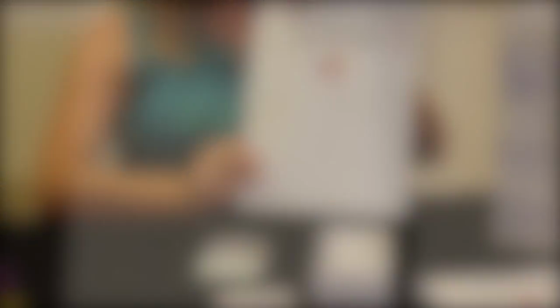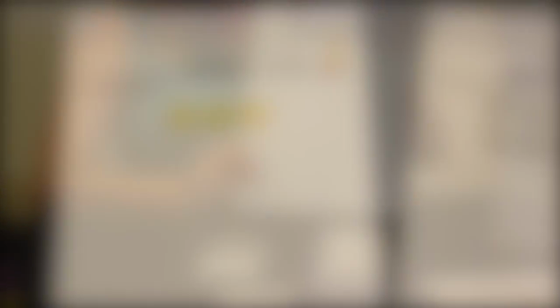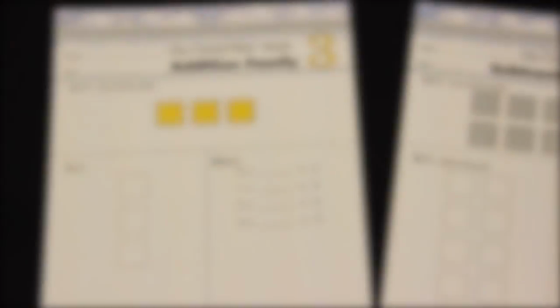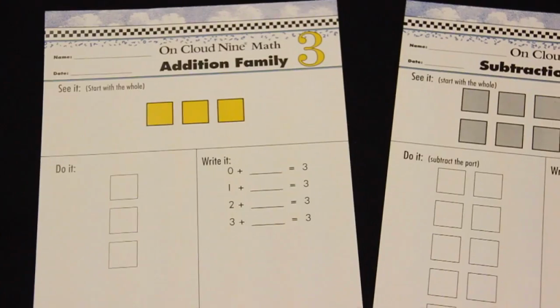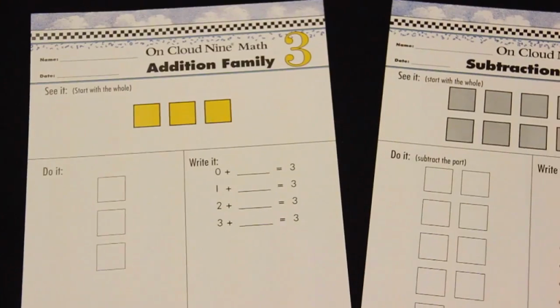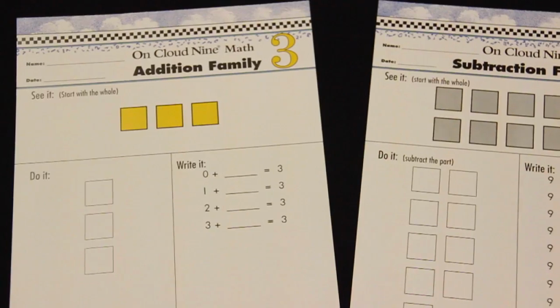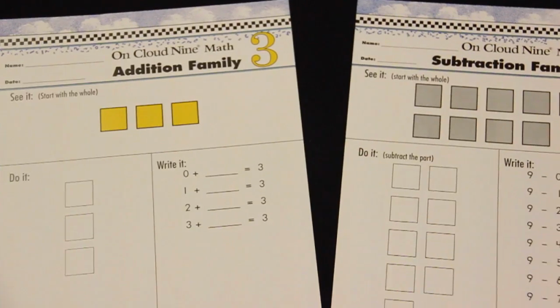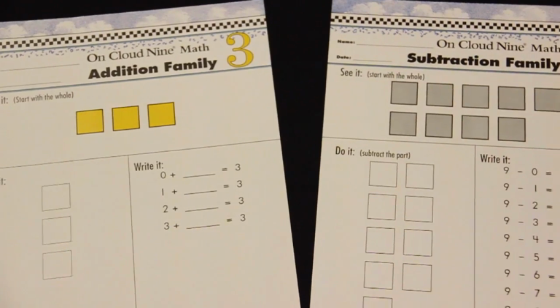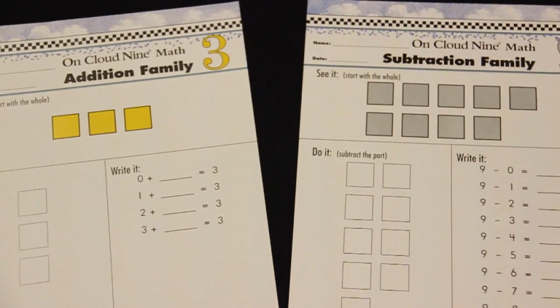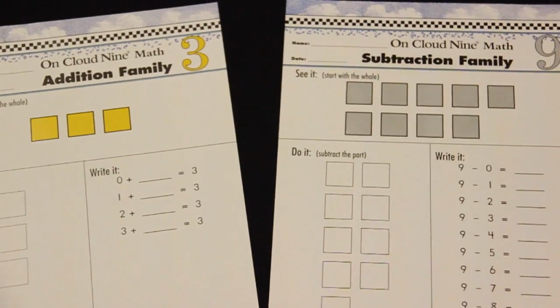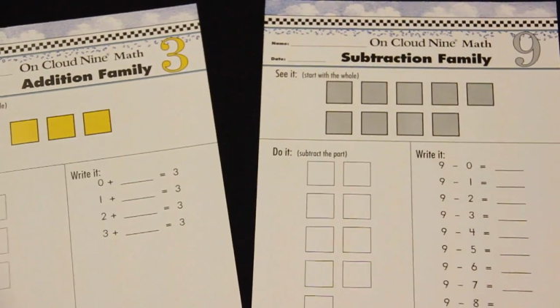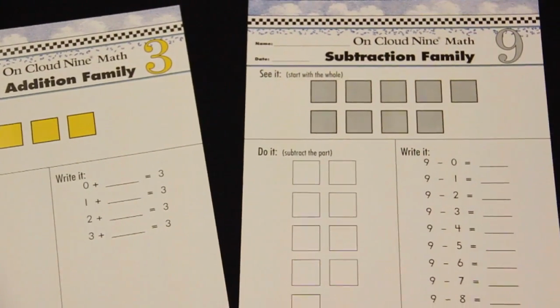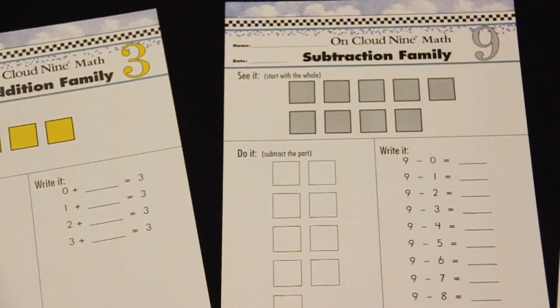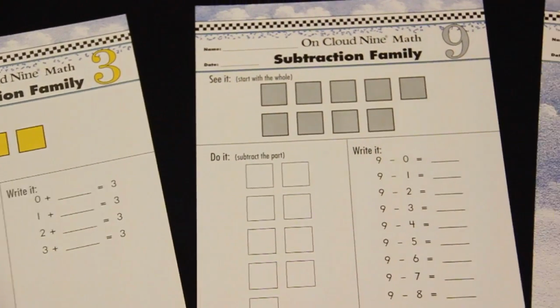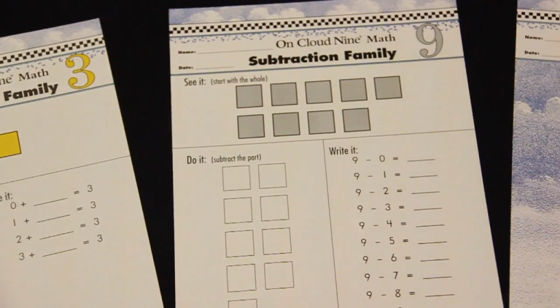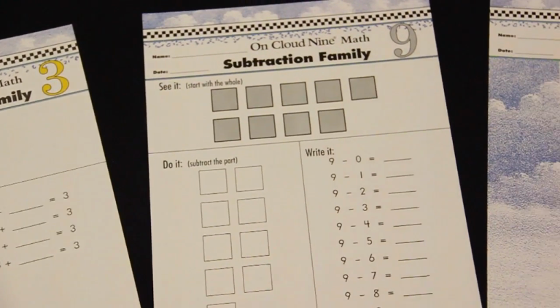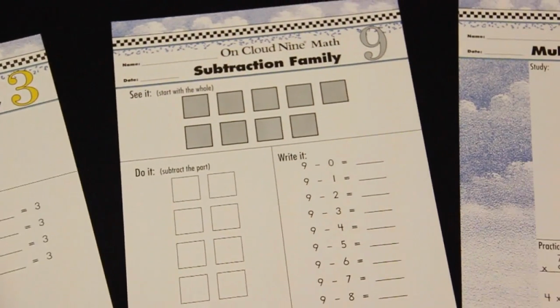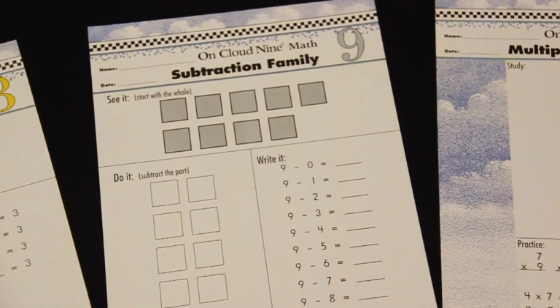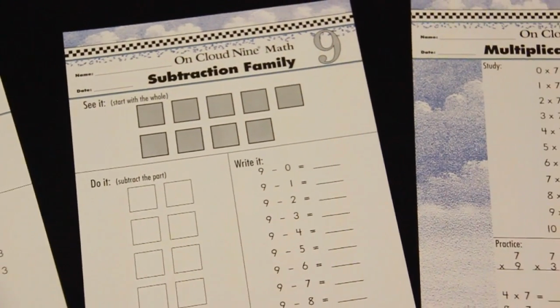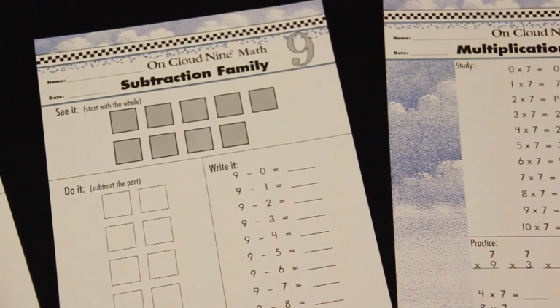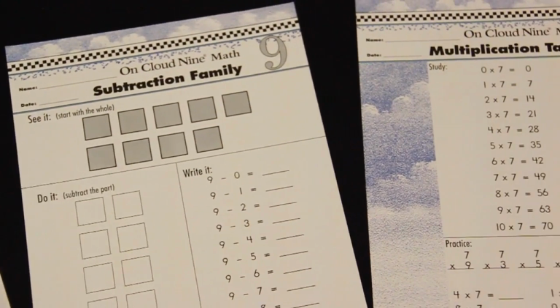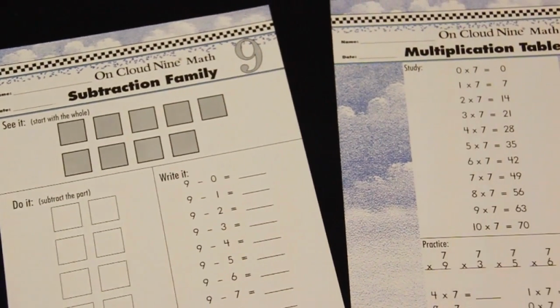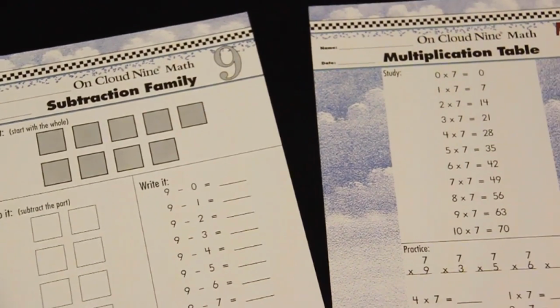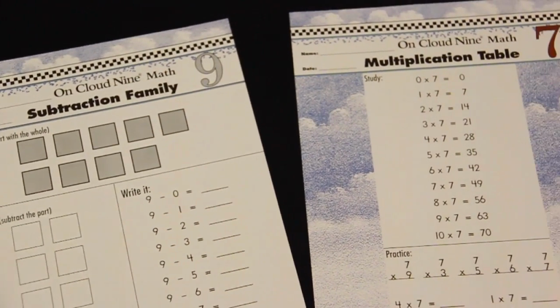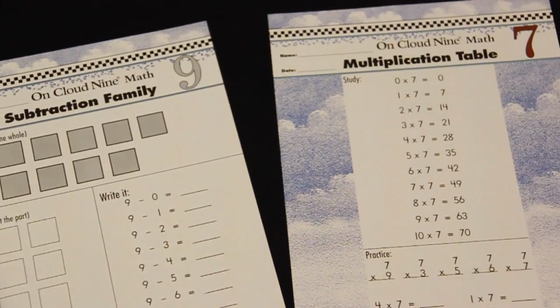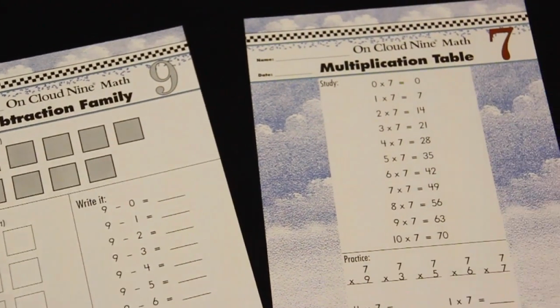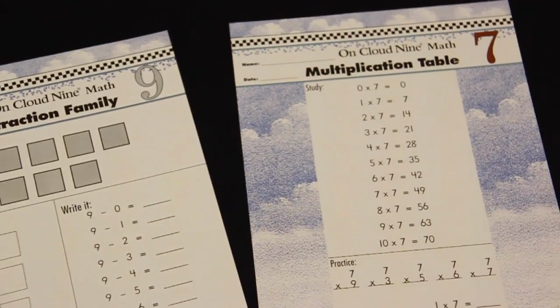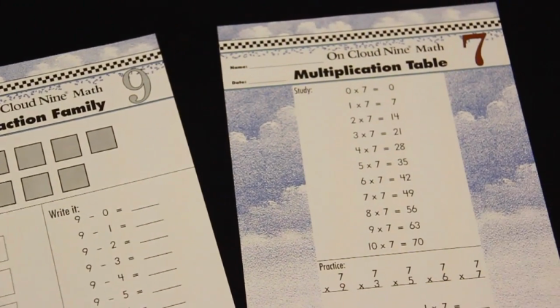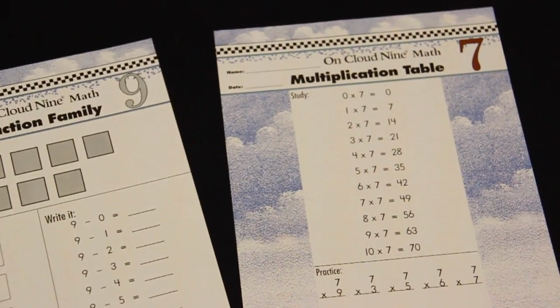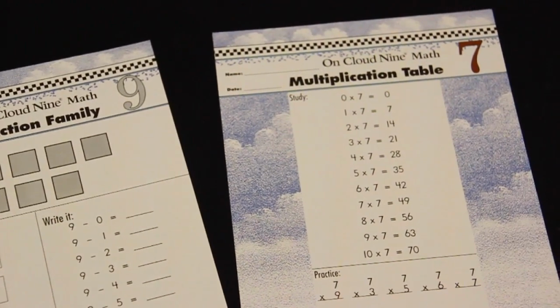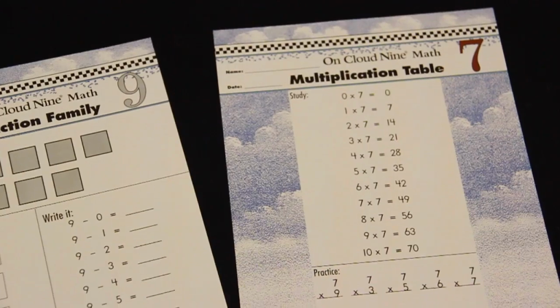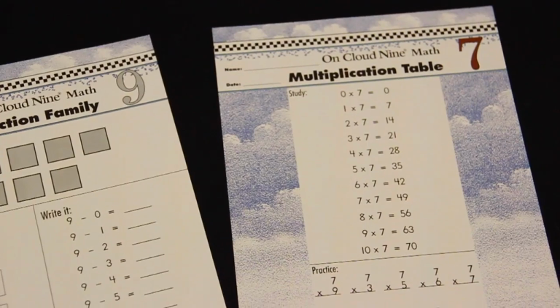The worksheets cover addition, subtraction, and multiplication facts for numbers 1 through 10.